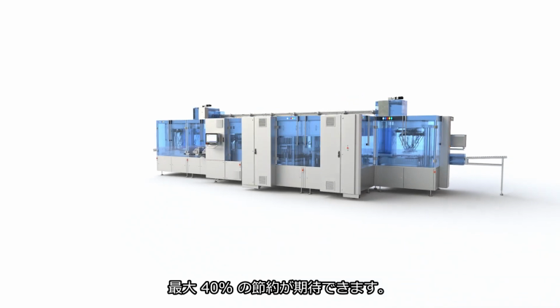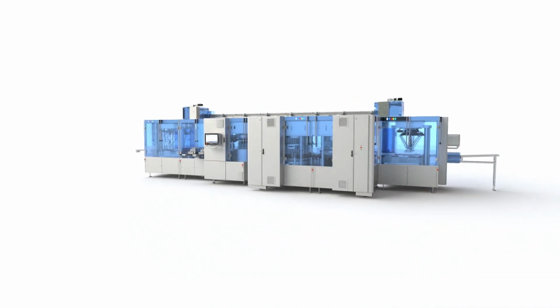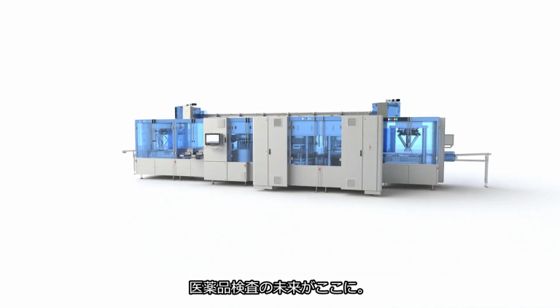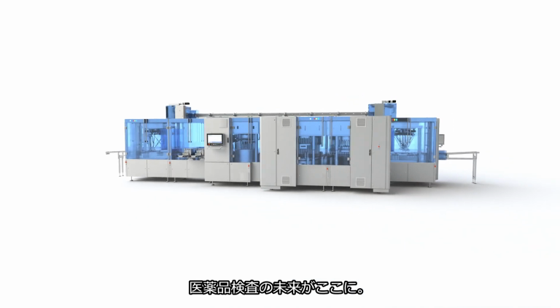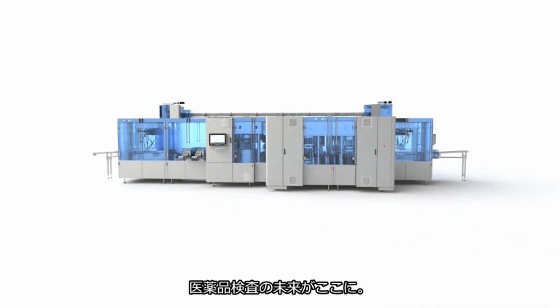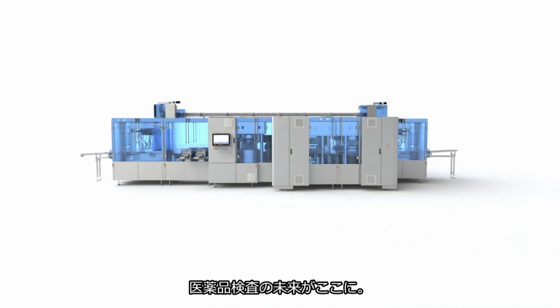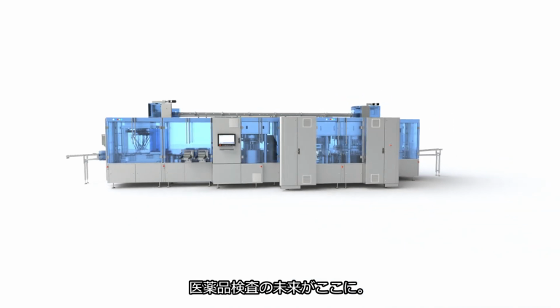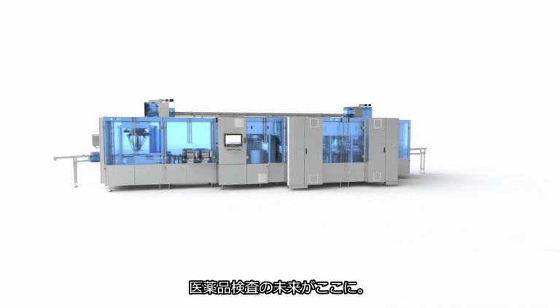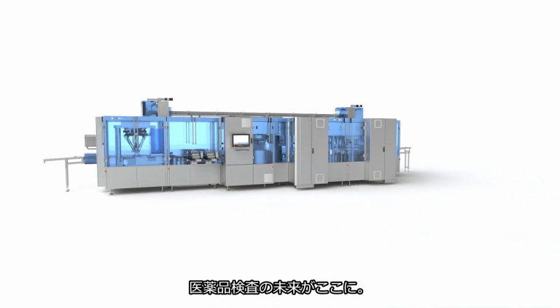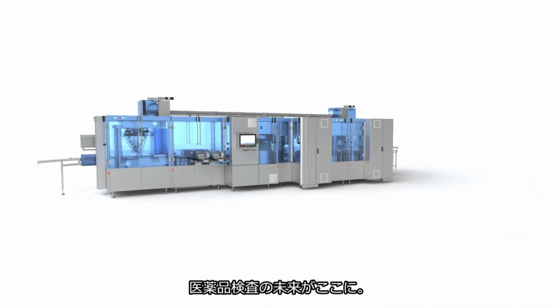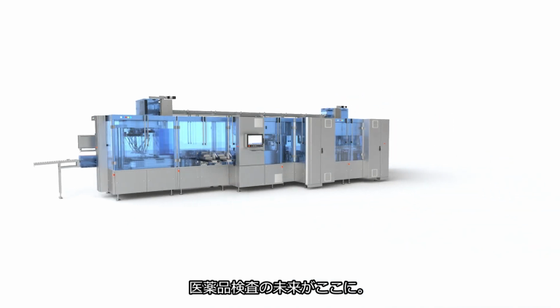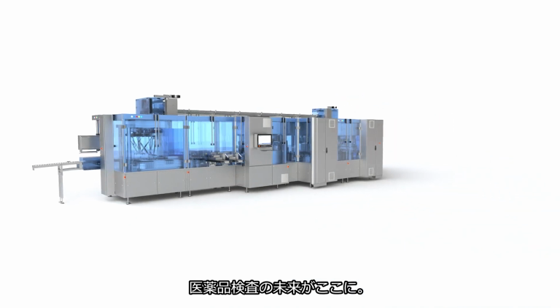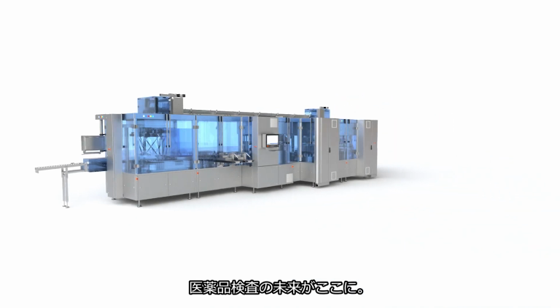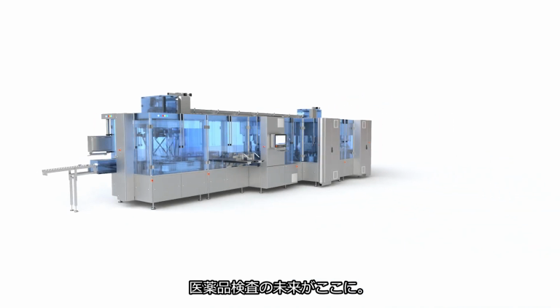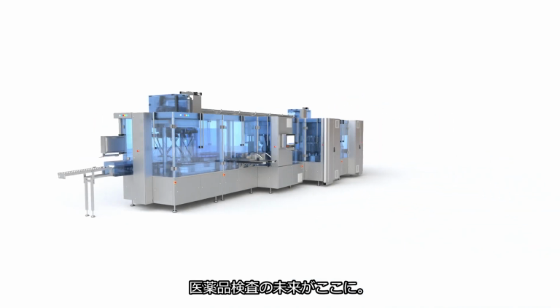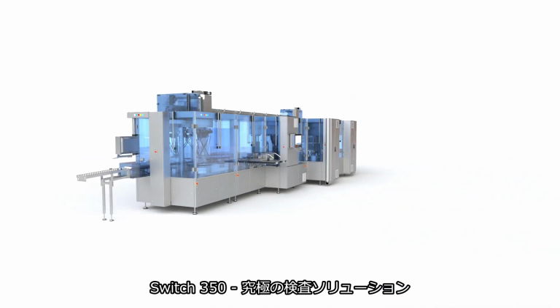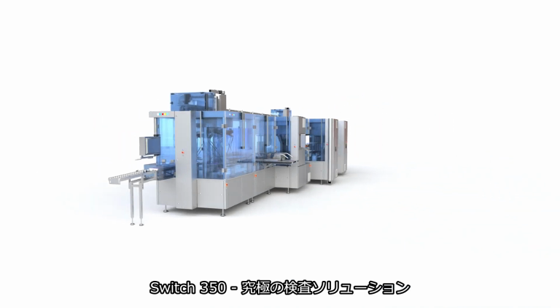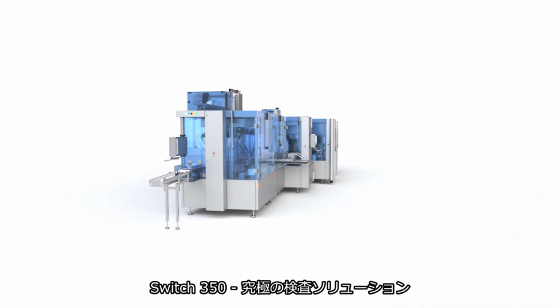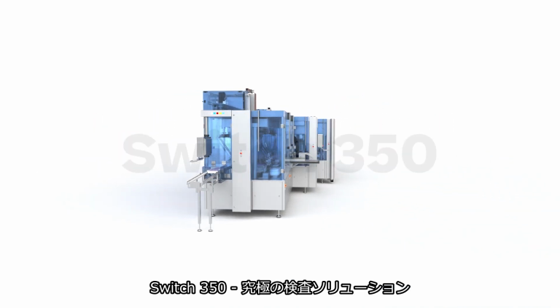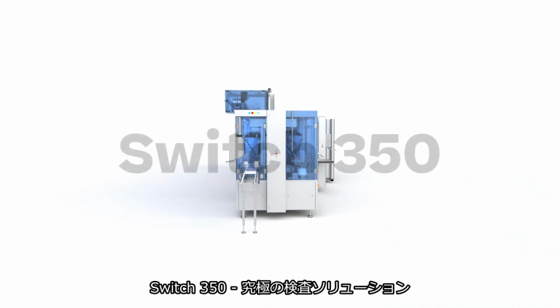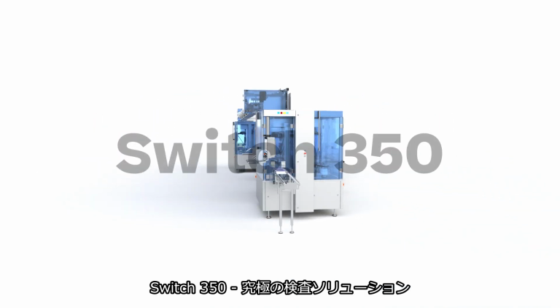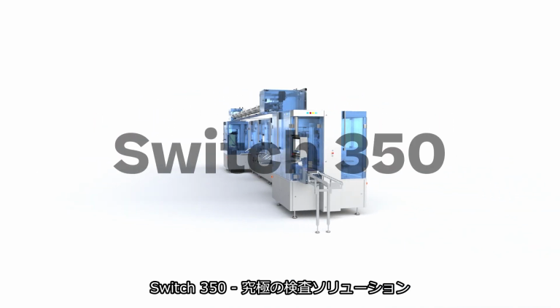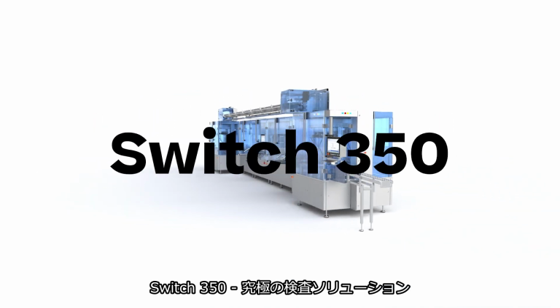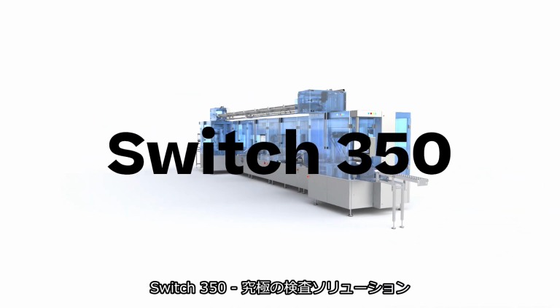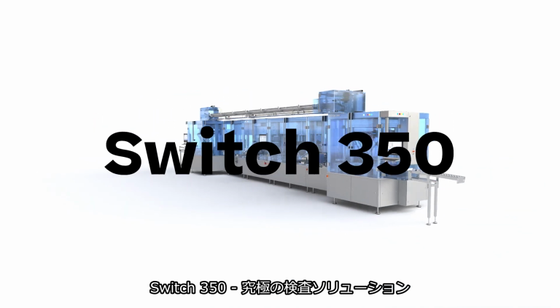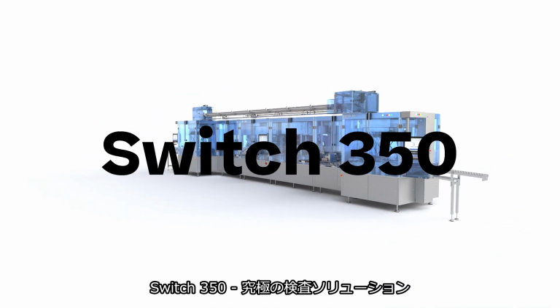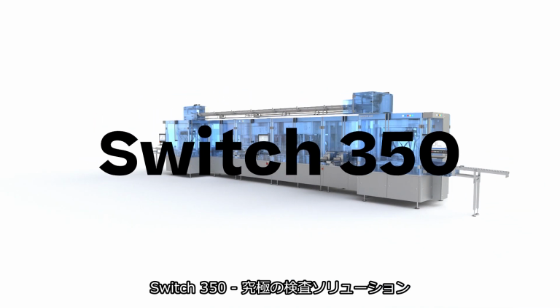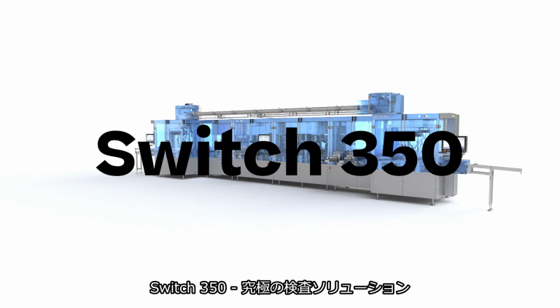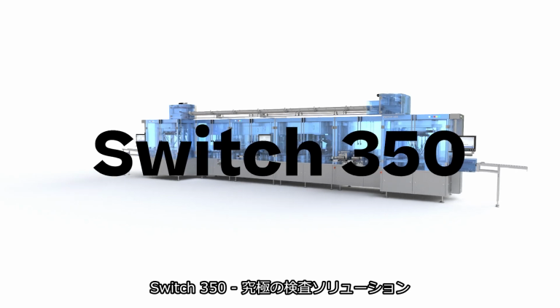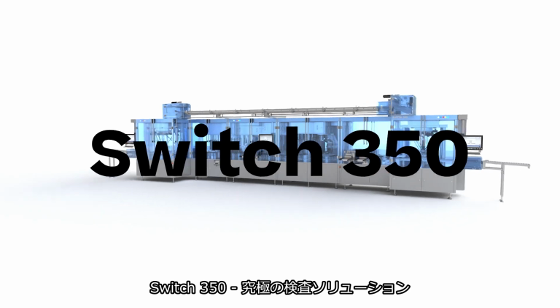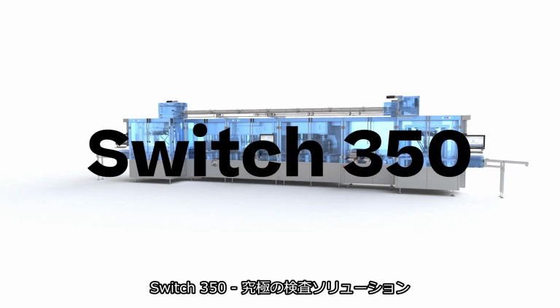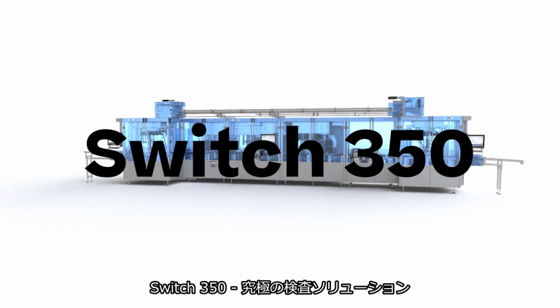Join the future of pharmaceutical inspection. Switch 350 — the ultimate inspection solution.